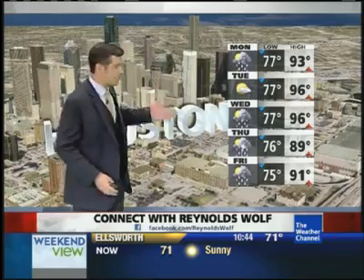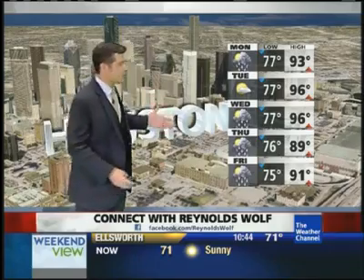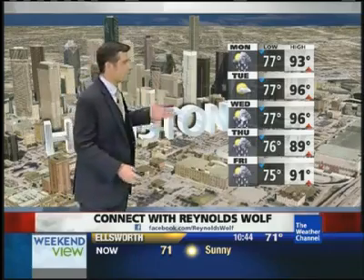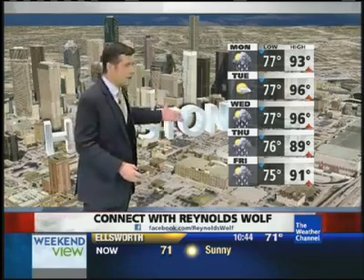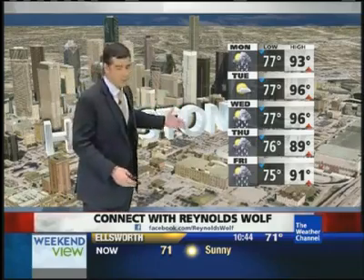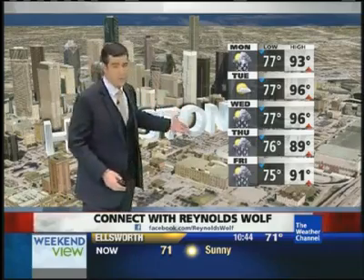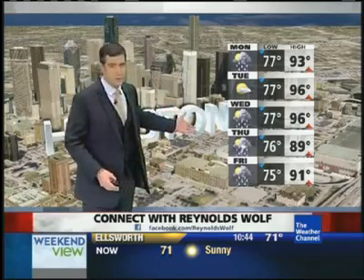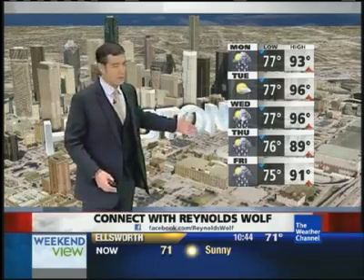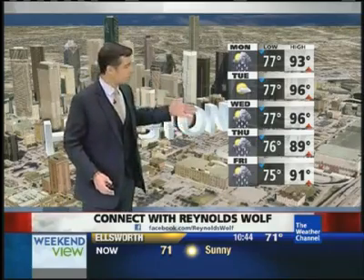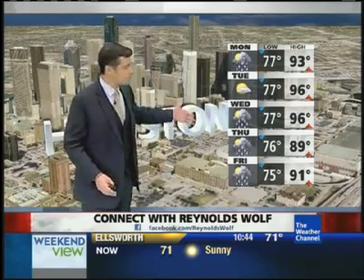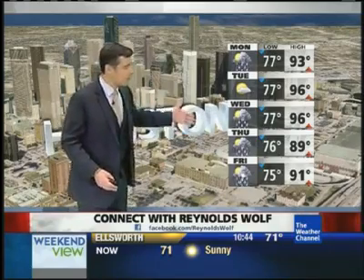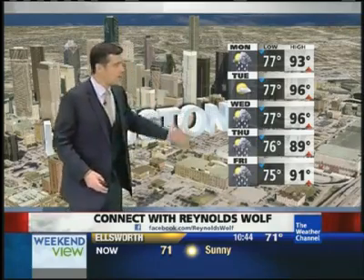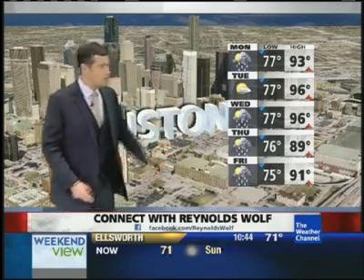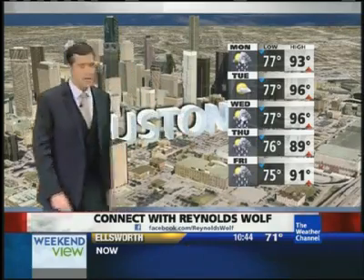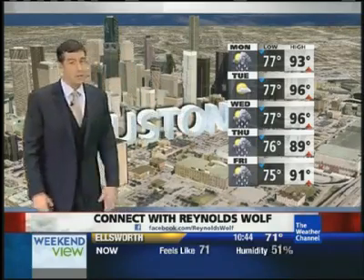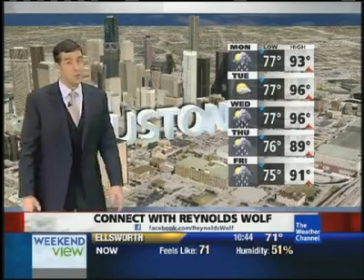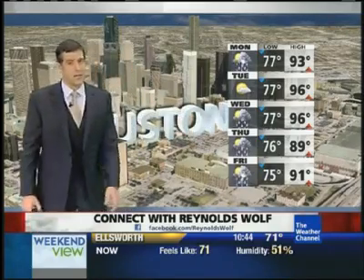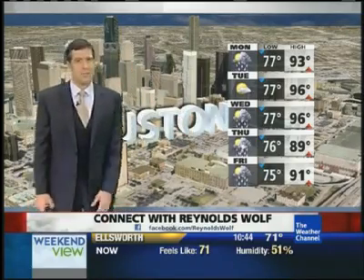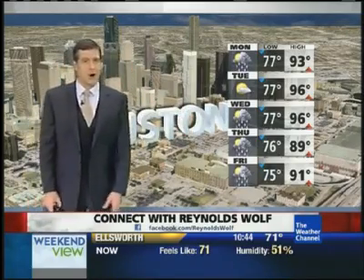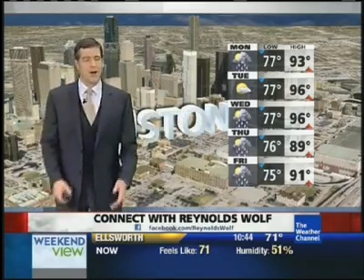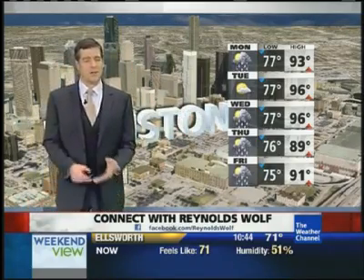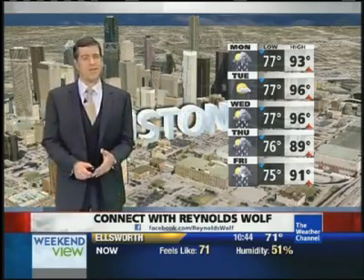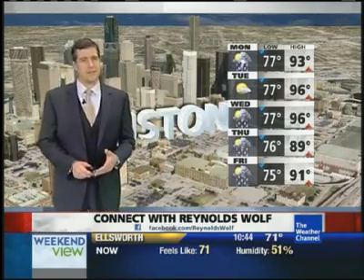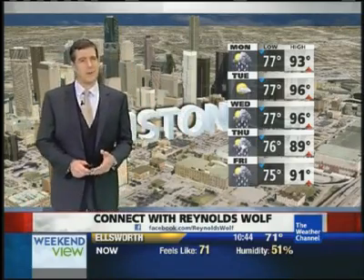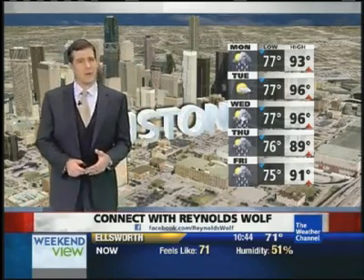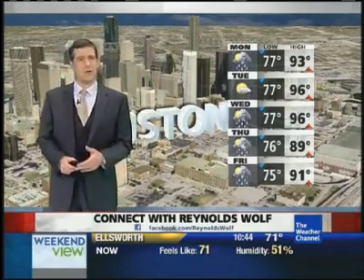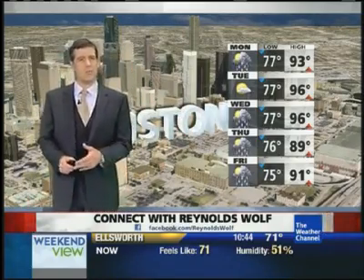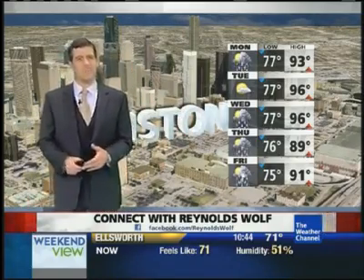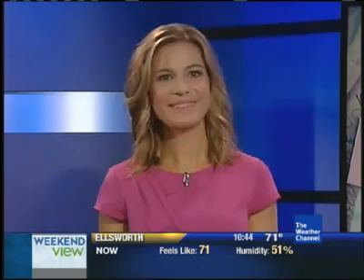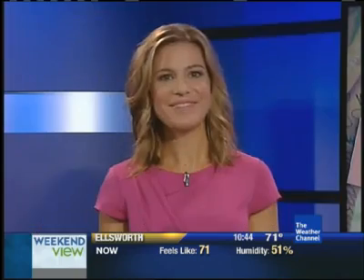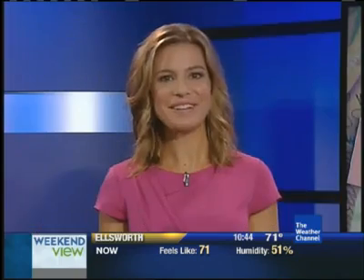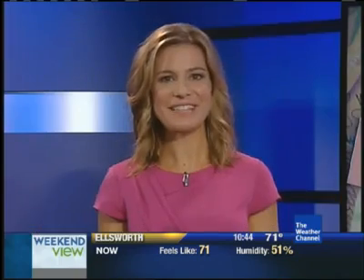If you live in Houston, great place, you'll take it. All right, Jen, let's send it back over to you. Reynolds, thank you.